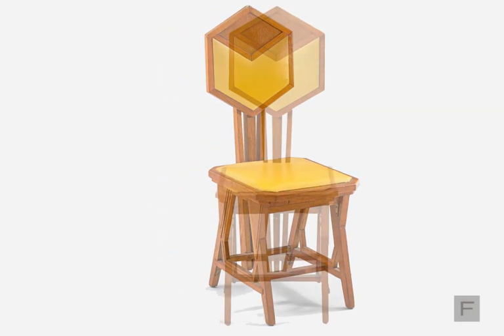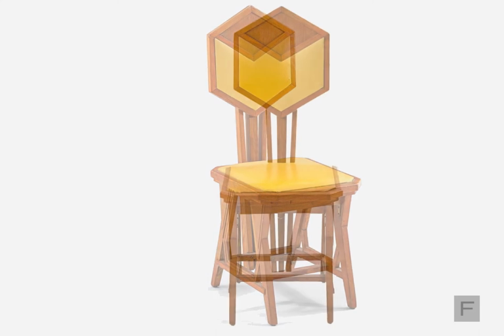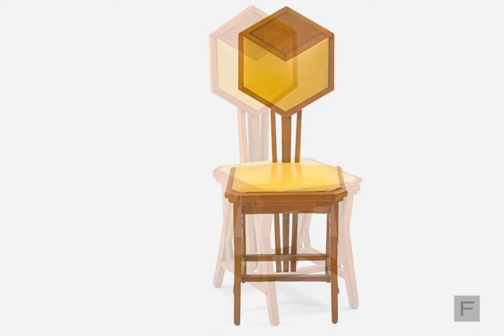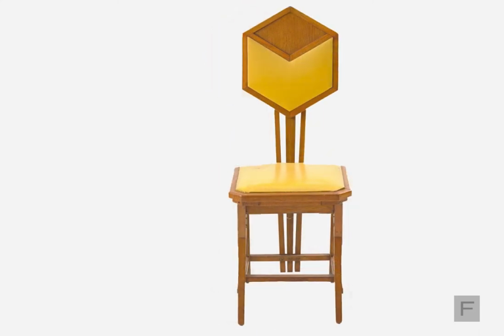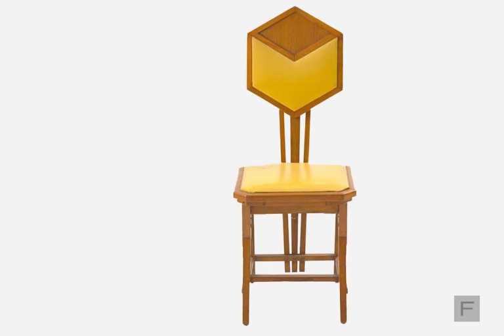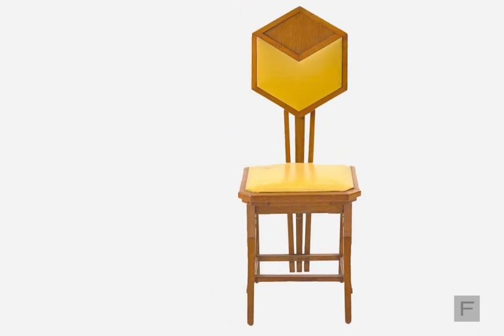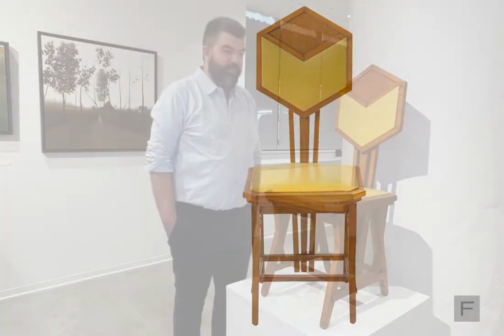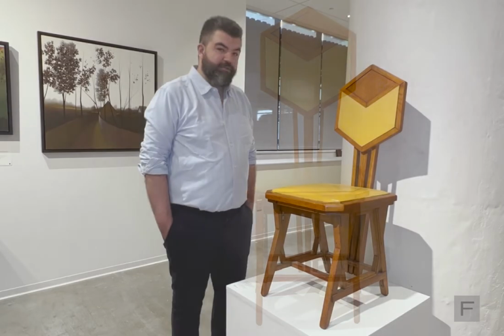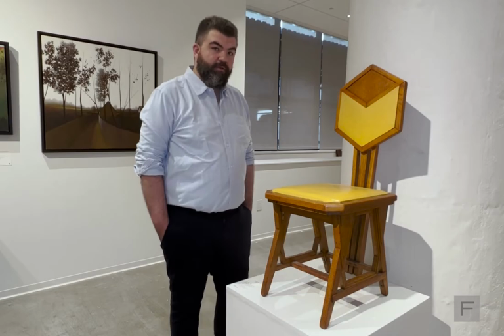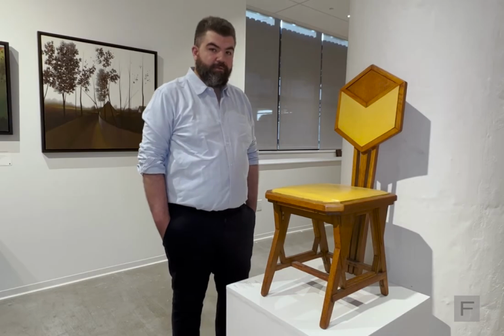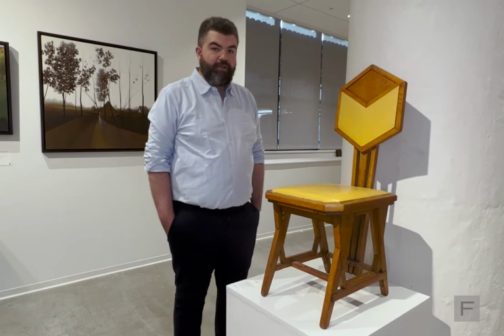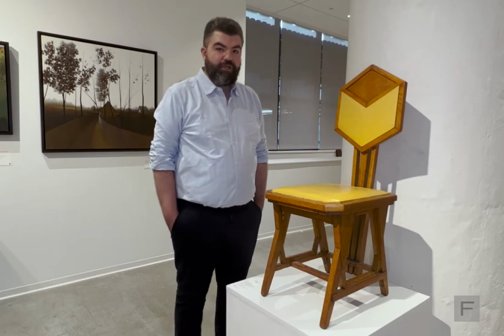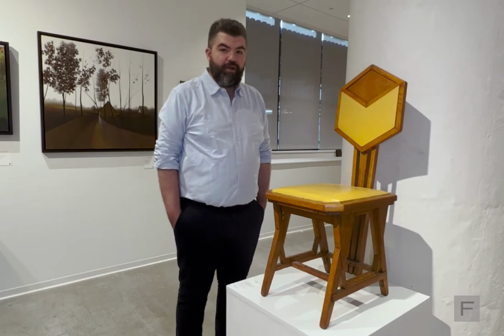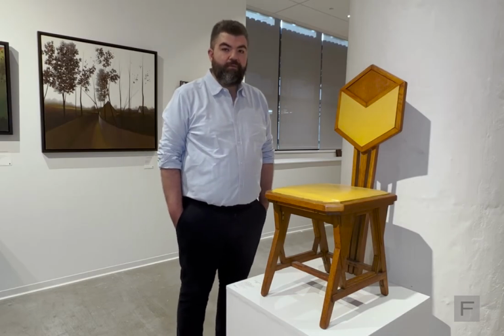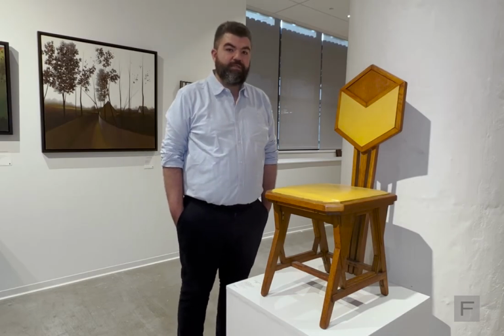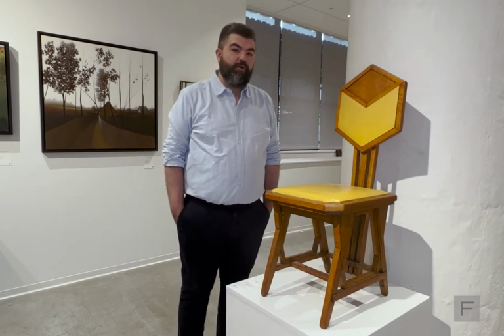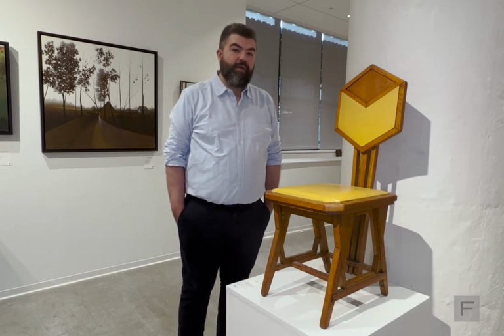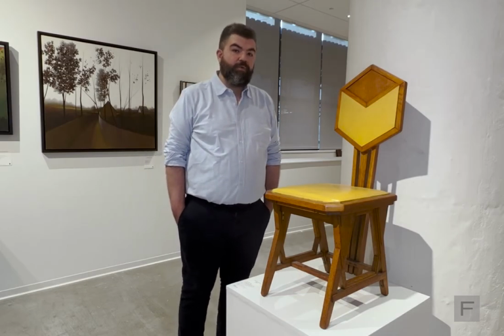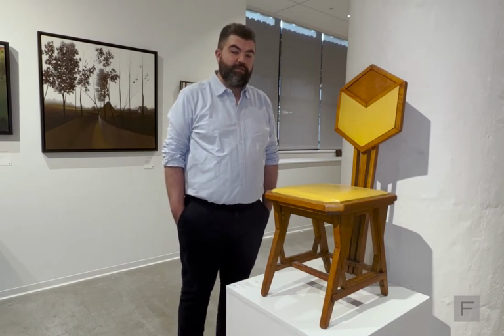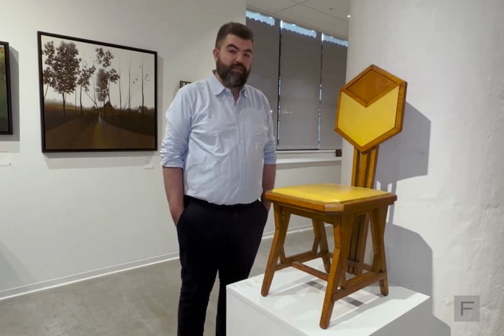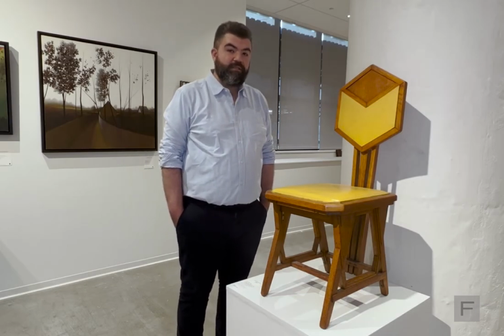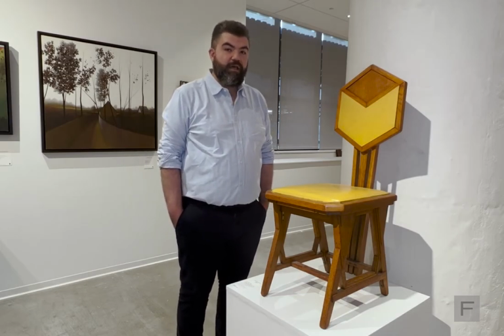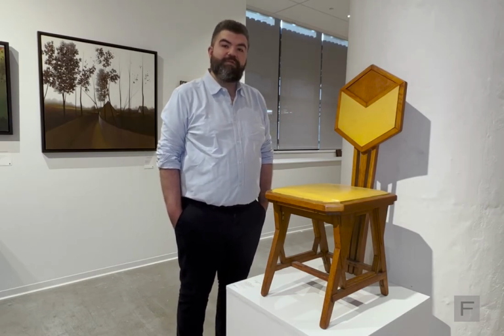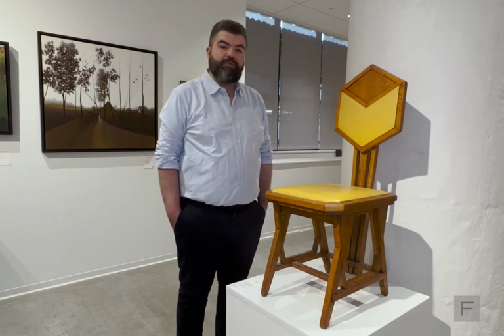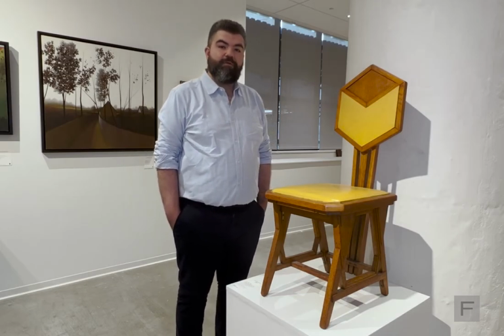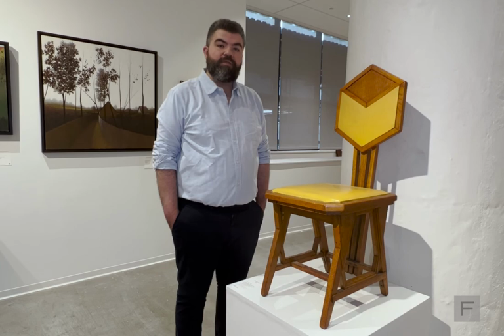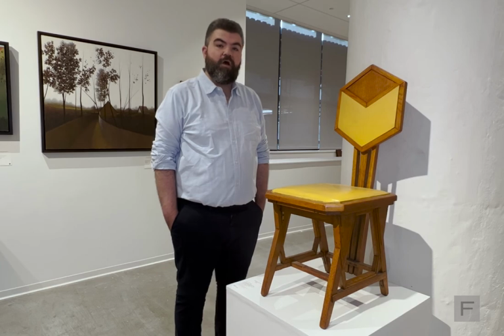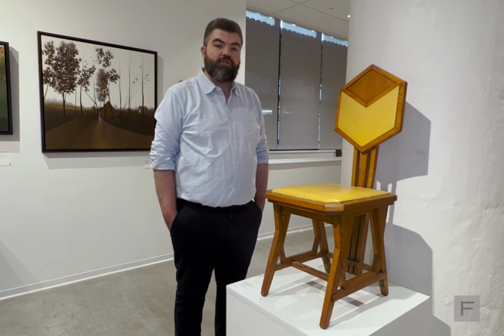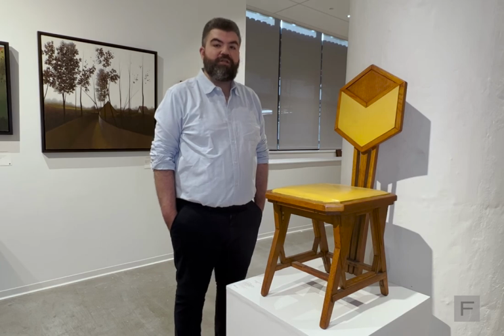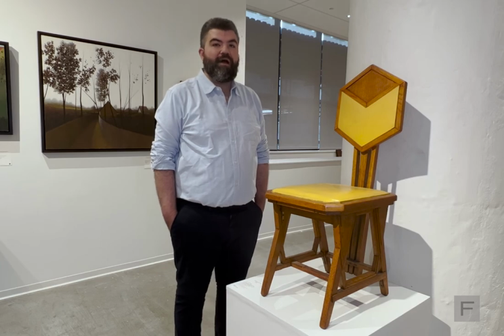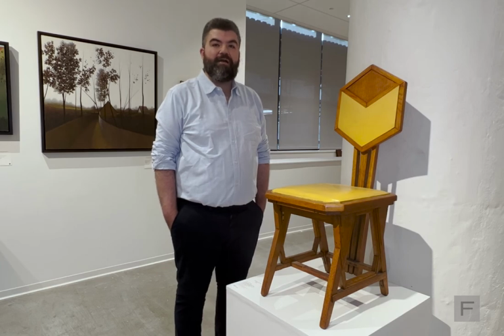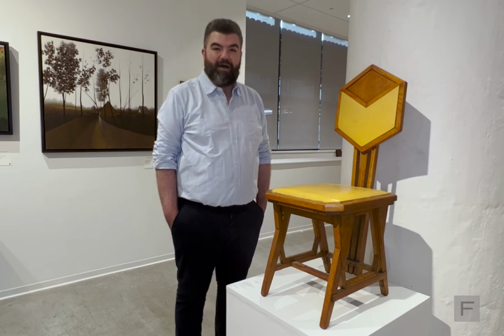For more information about this Frank Lloyd Wright chair and the rest of our May 12th design sale, visit FreemansAuction.com.